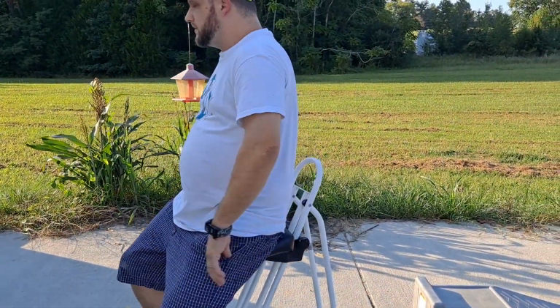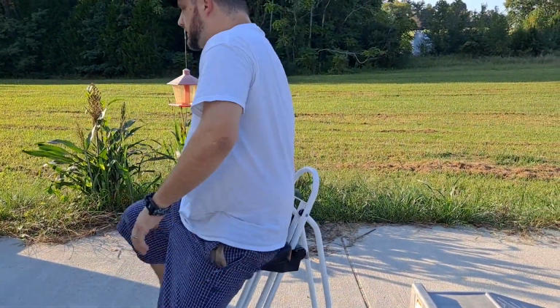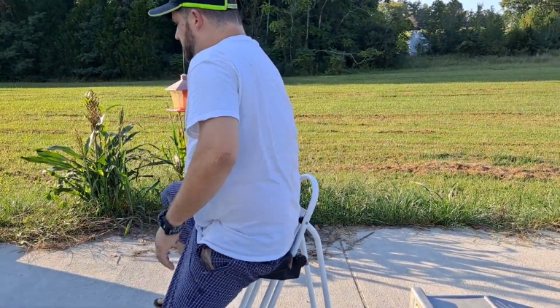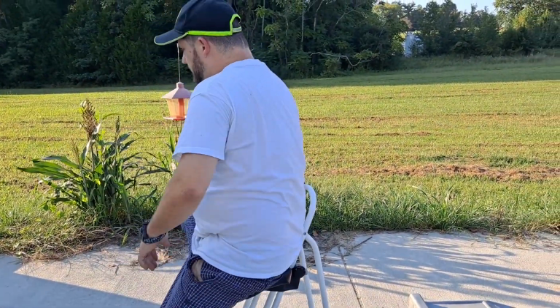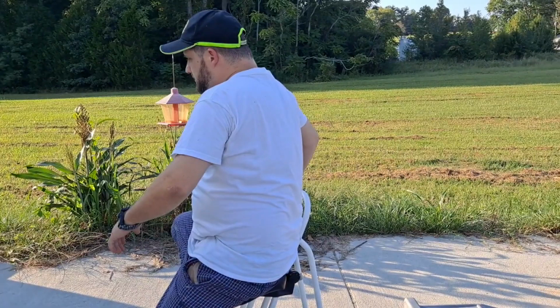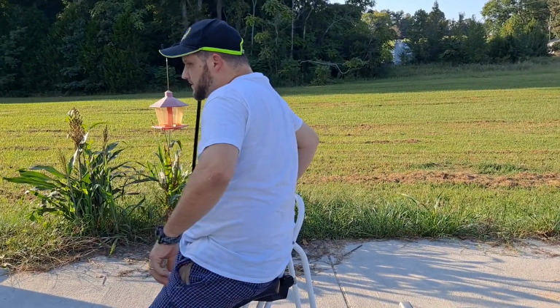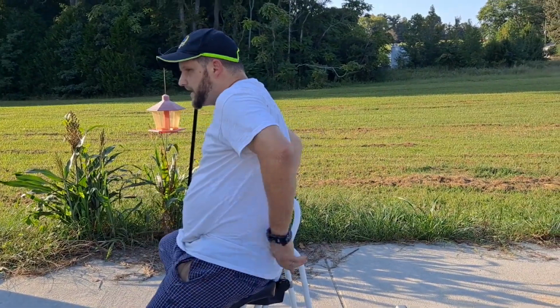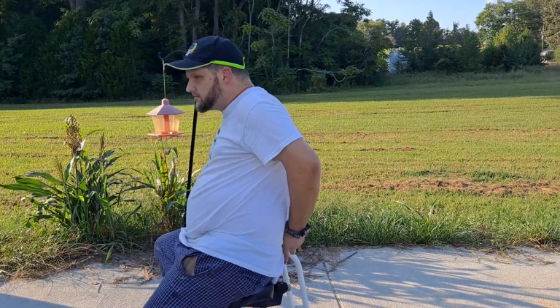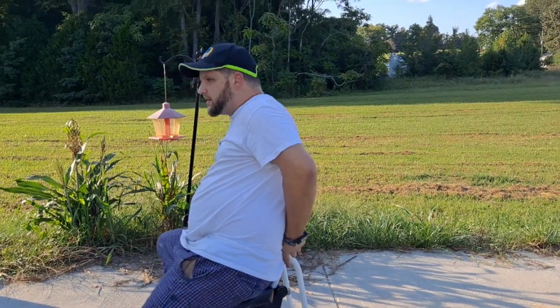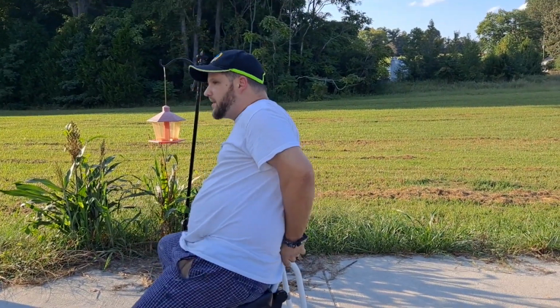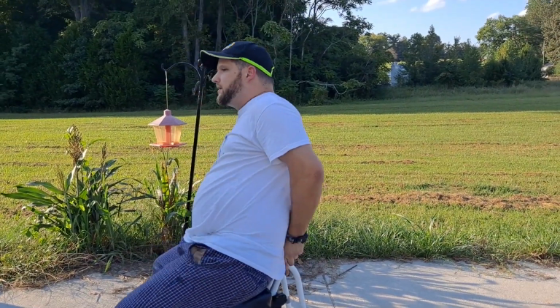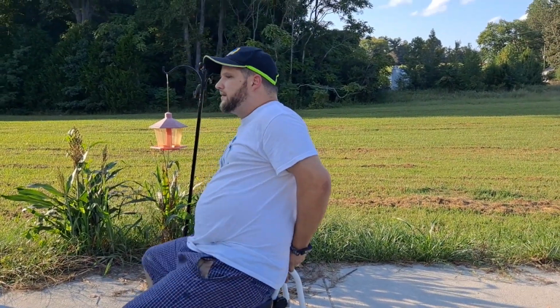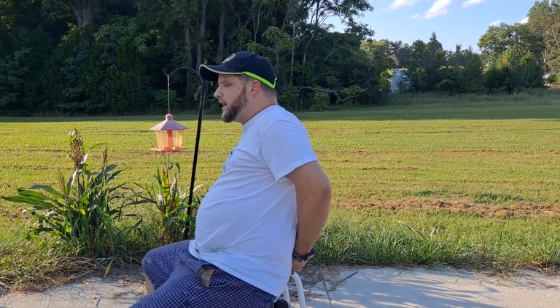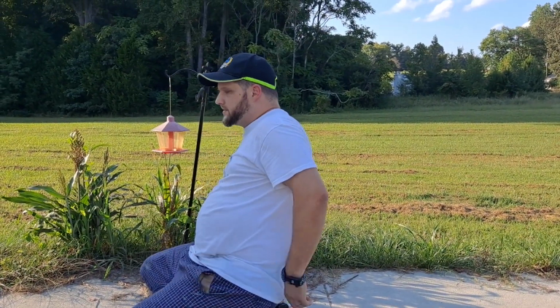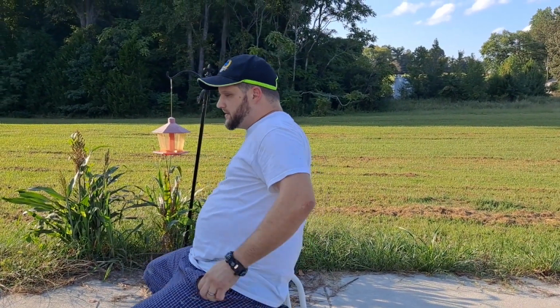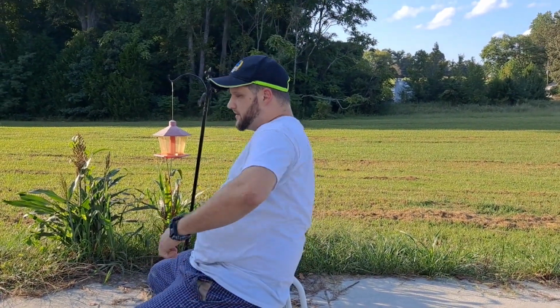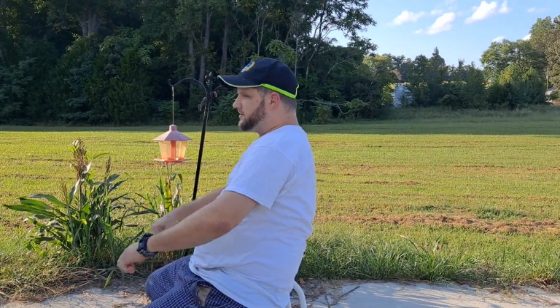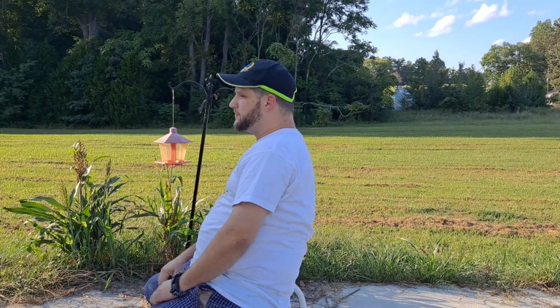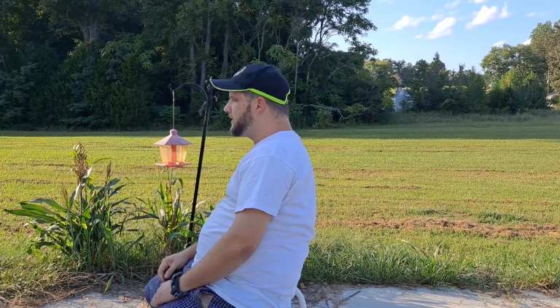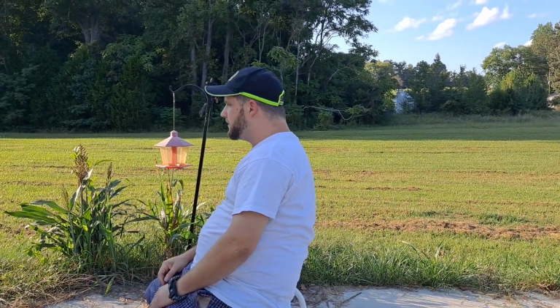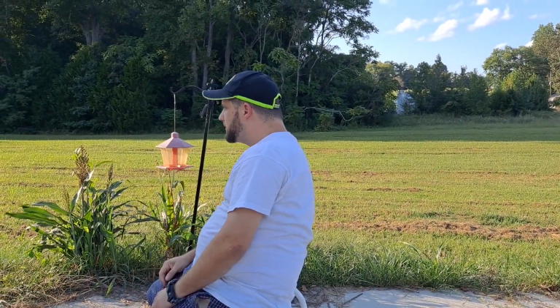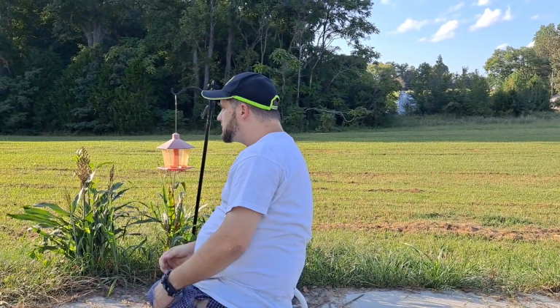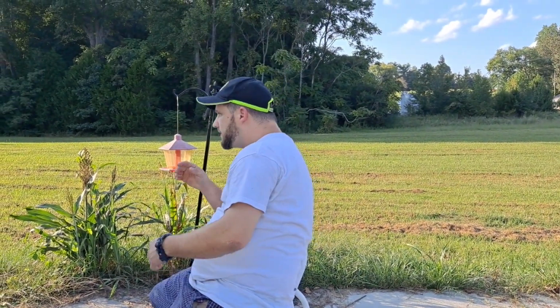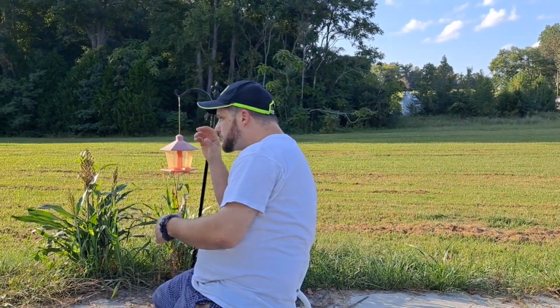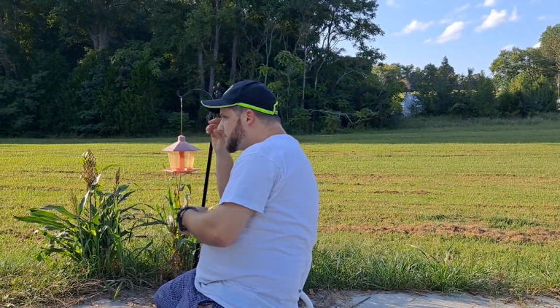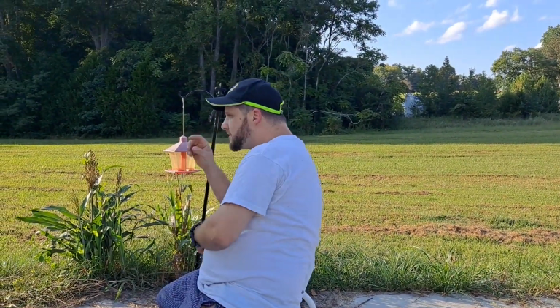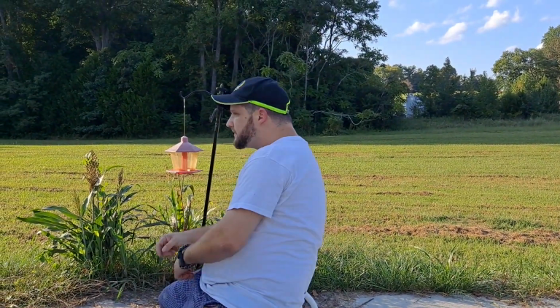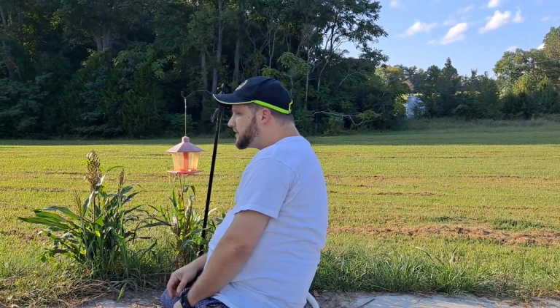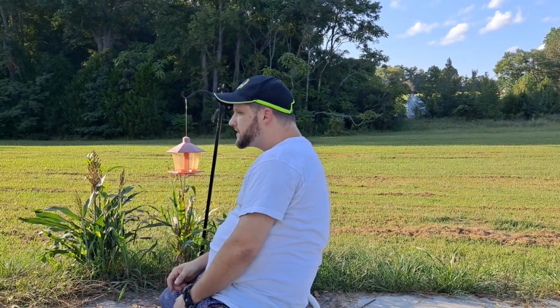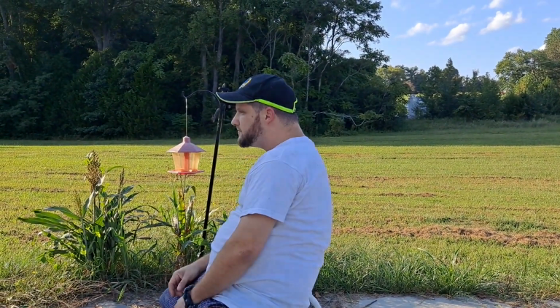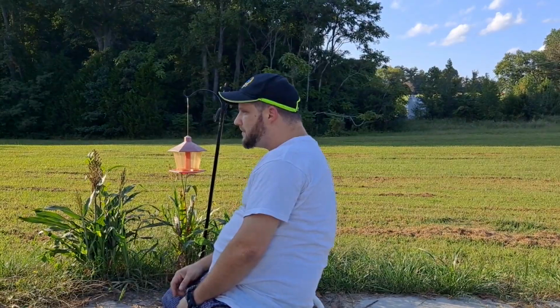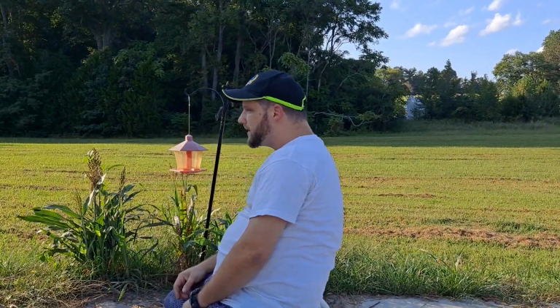You can just imagine me by my eyepiece of my telescope, just comfortably observing, saving my back.